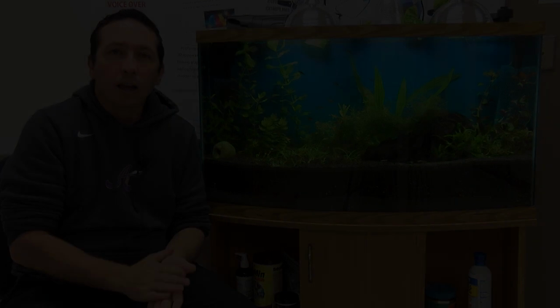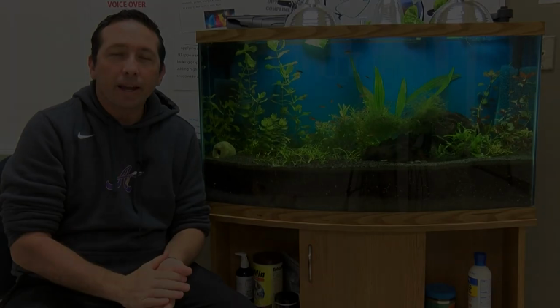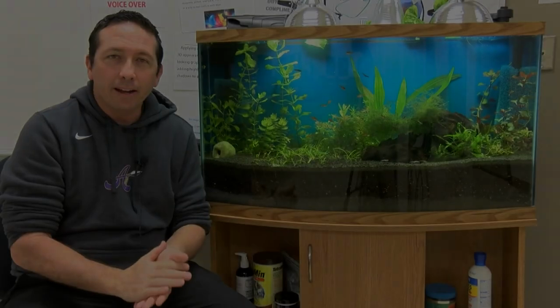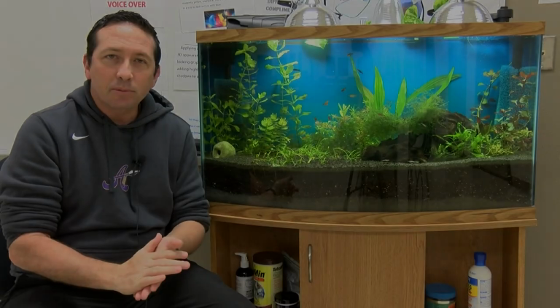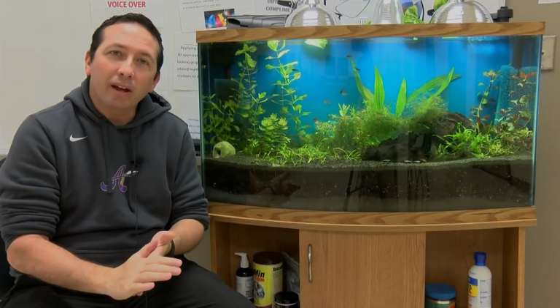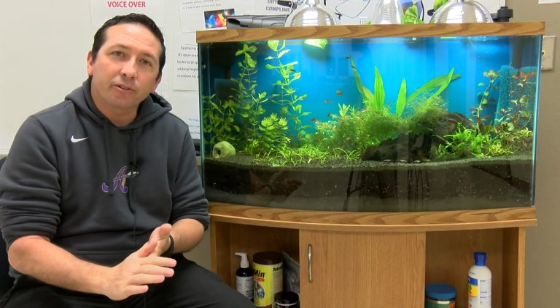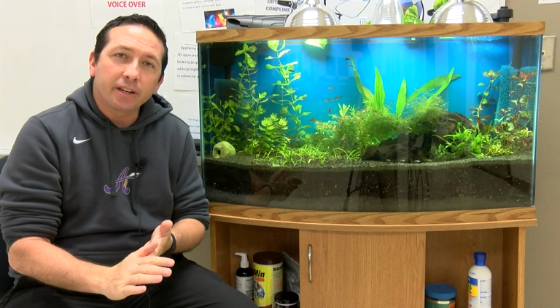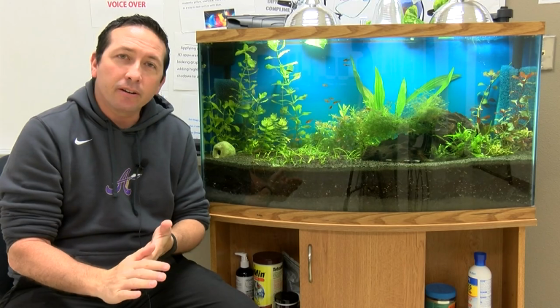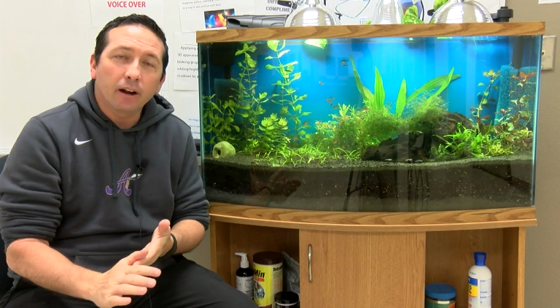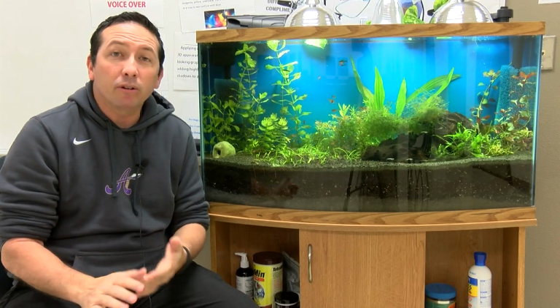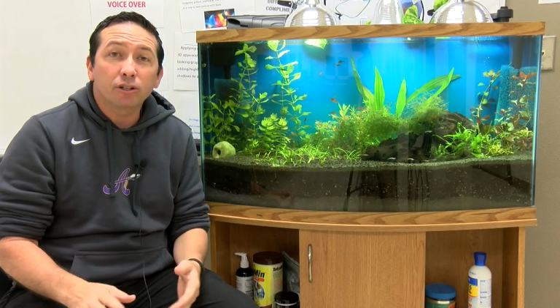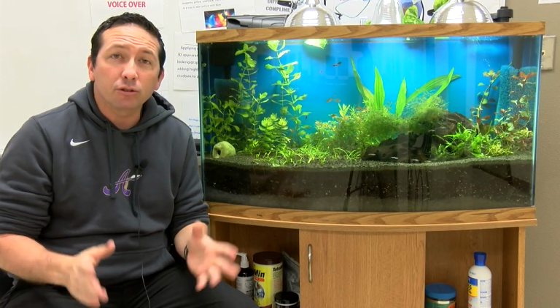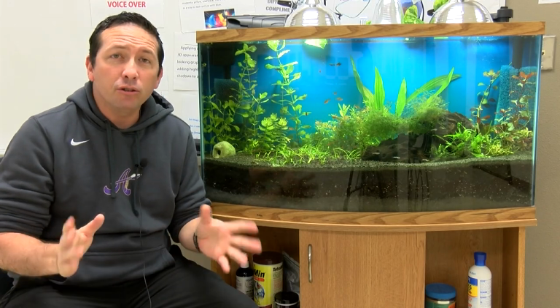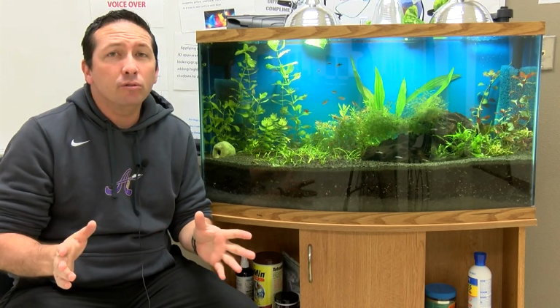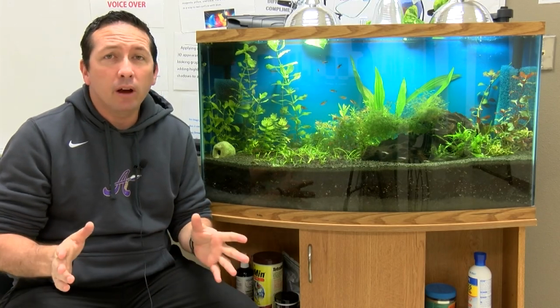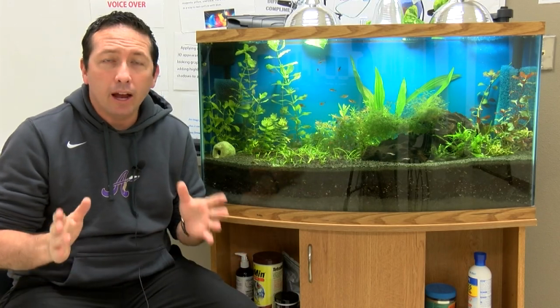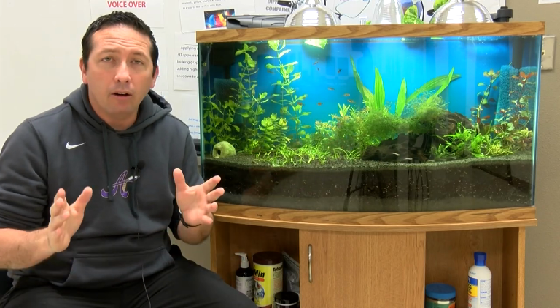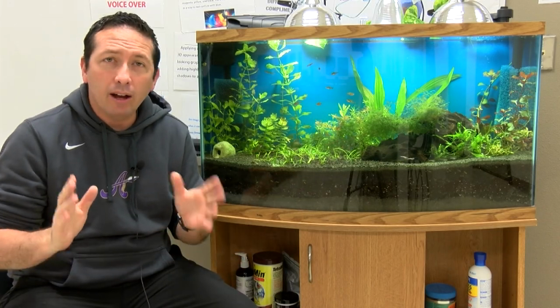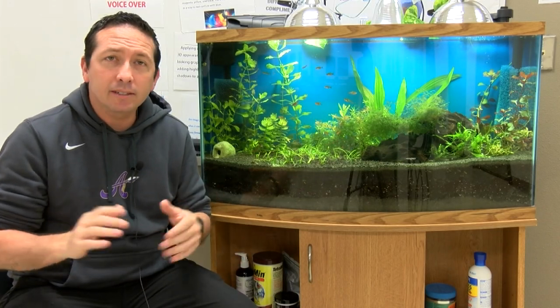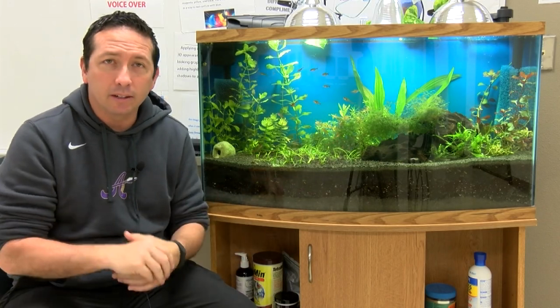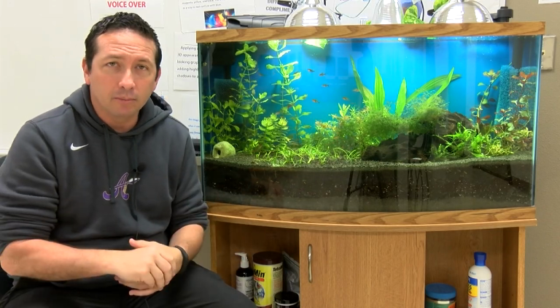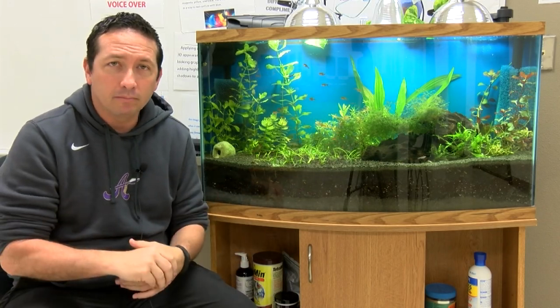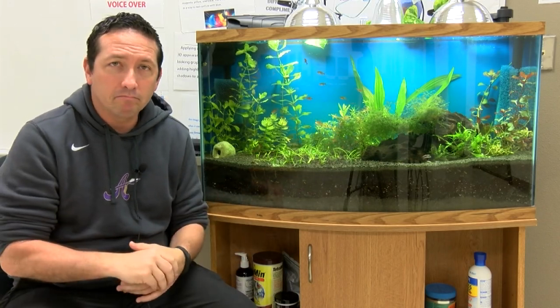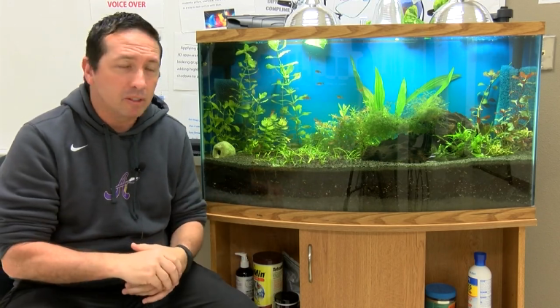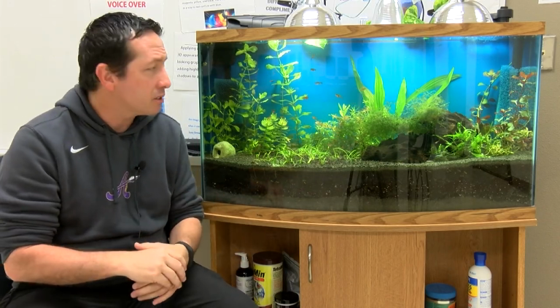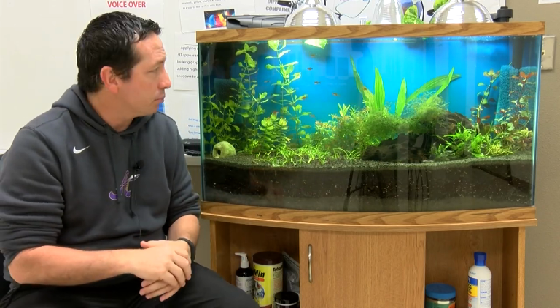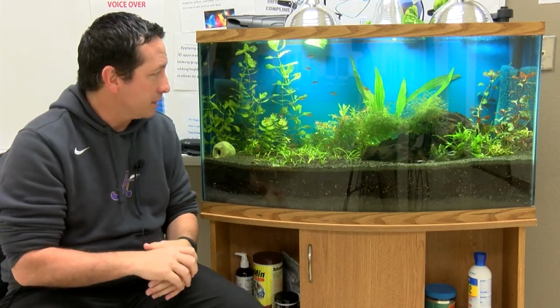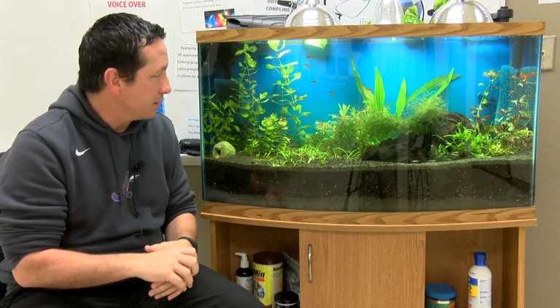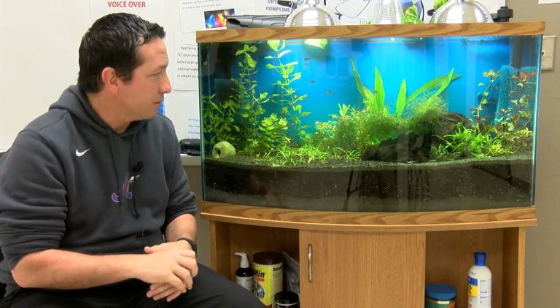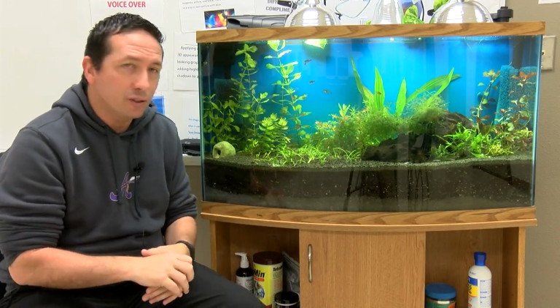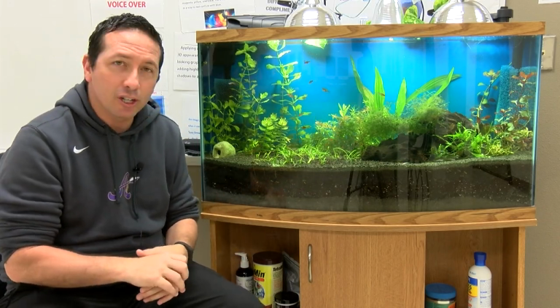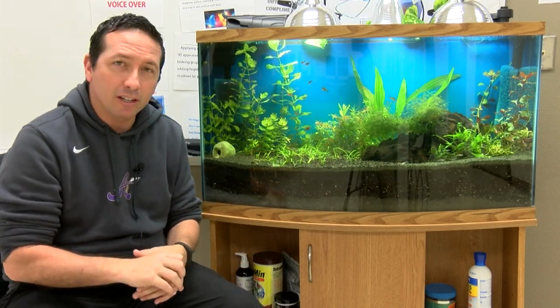Hey guys, Patrick here, and I wanted to show you how I set up this planted fish tank.